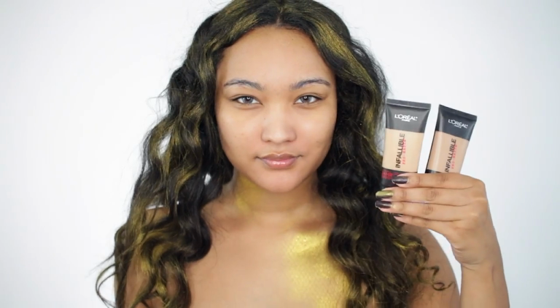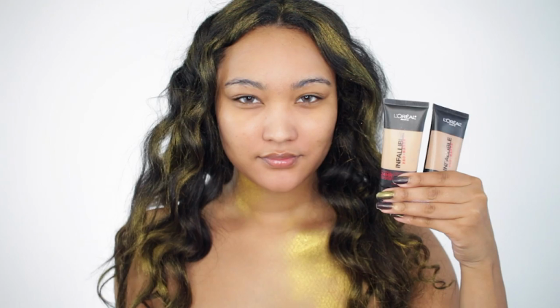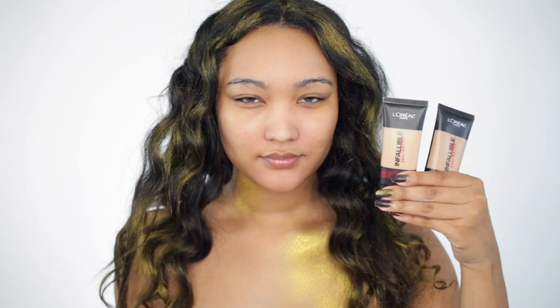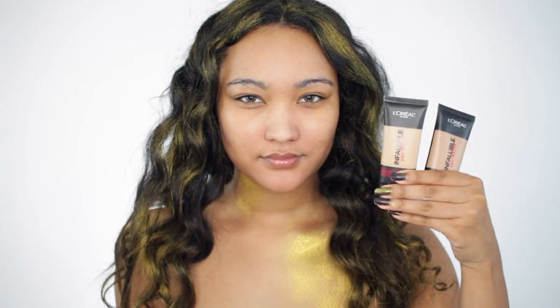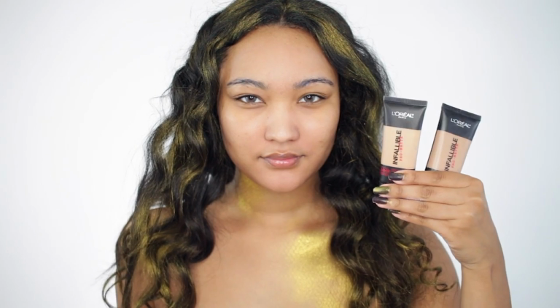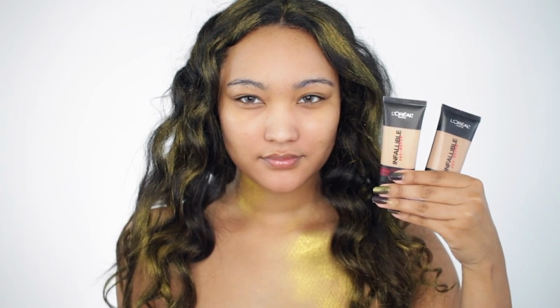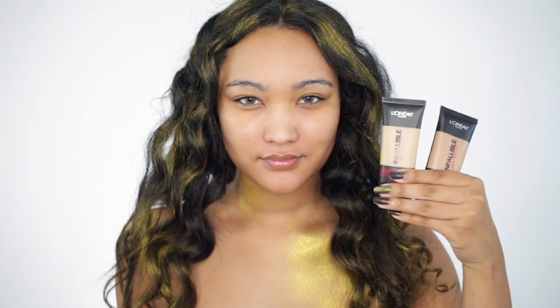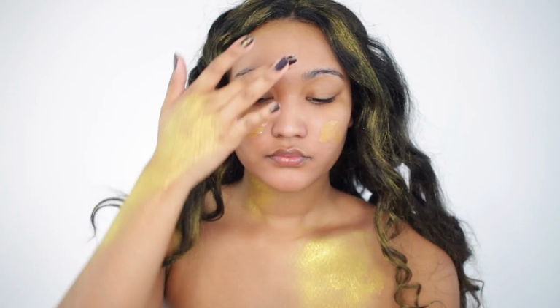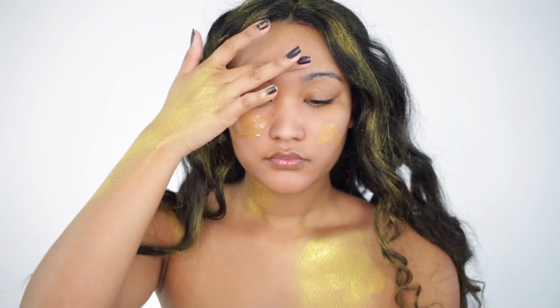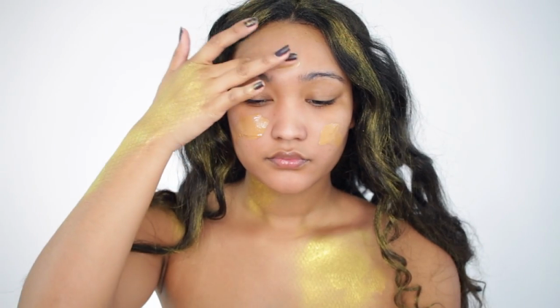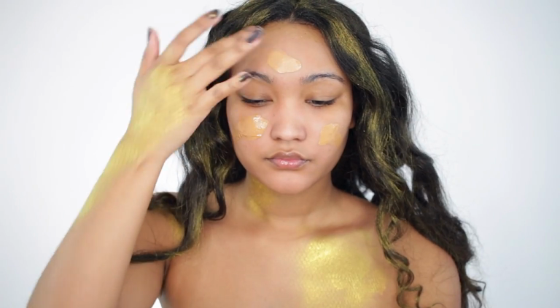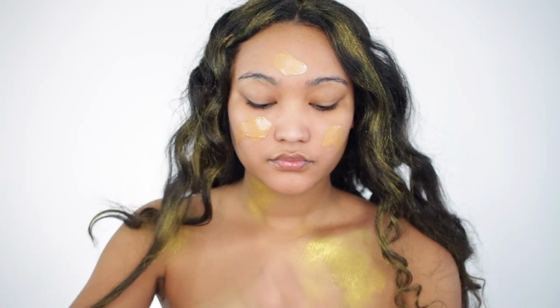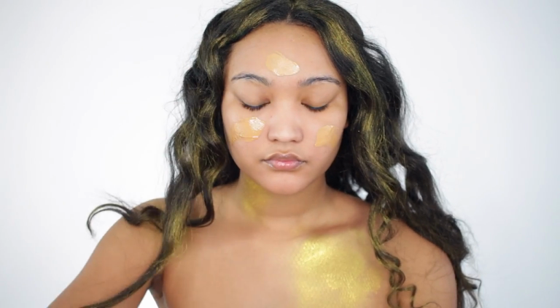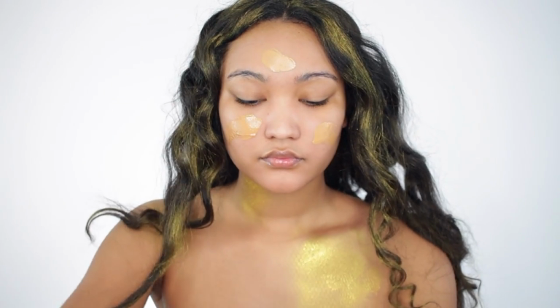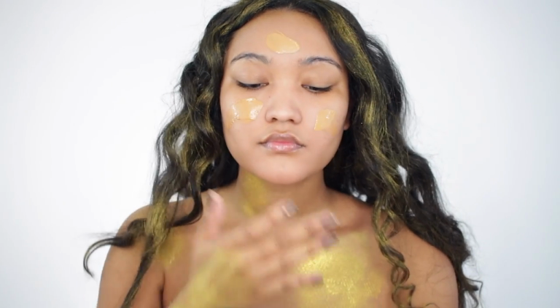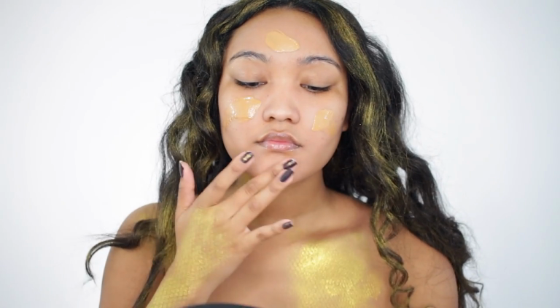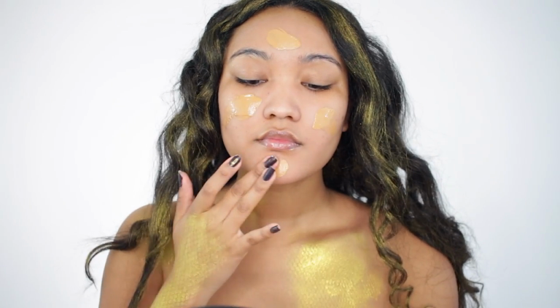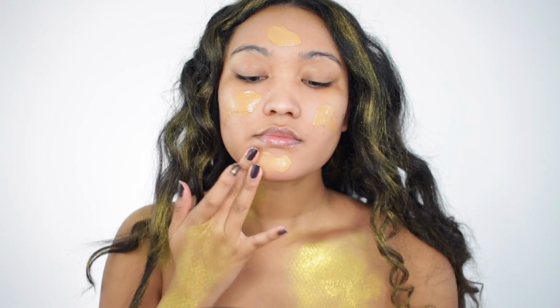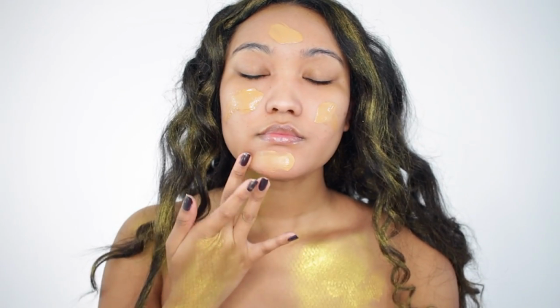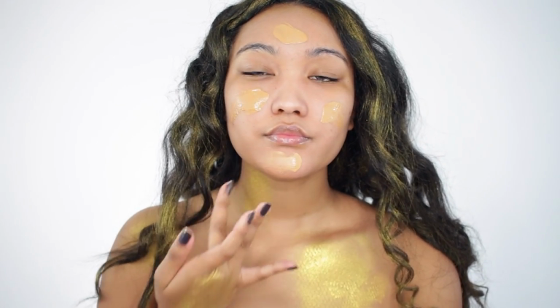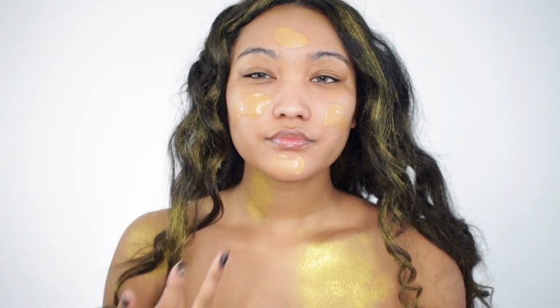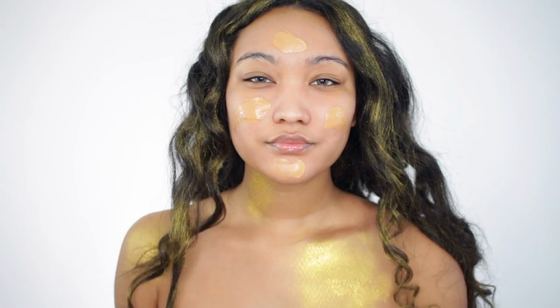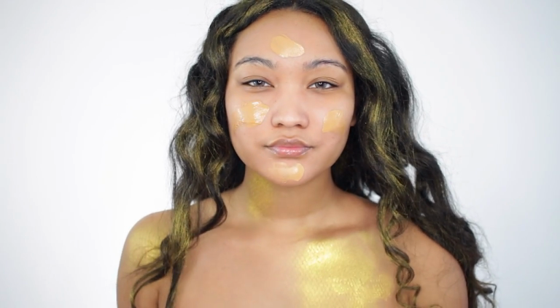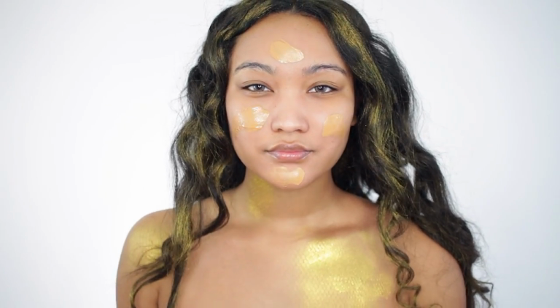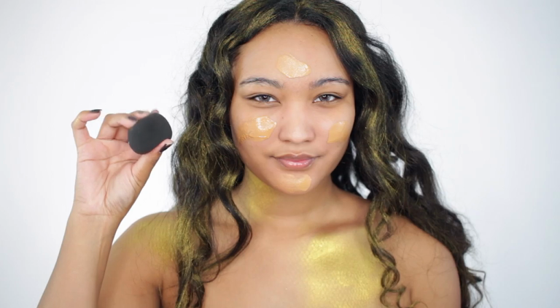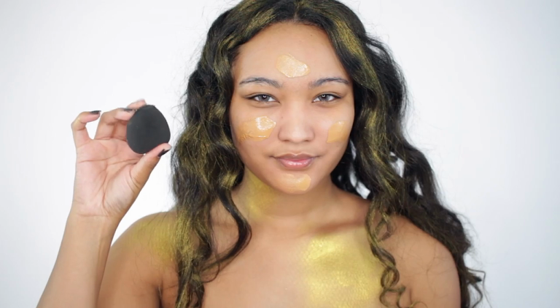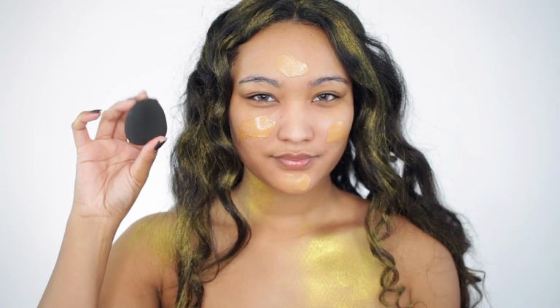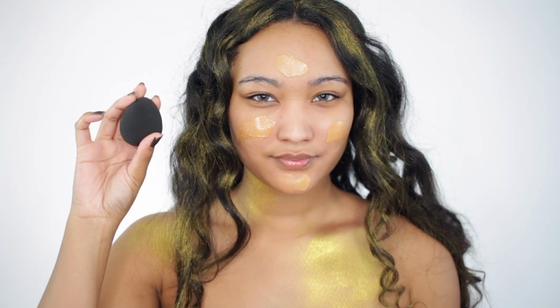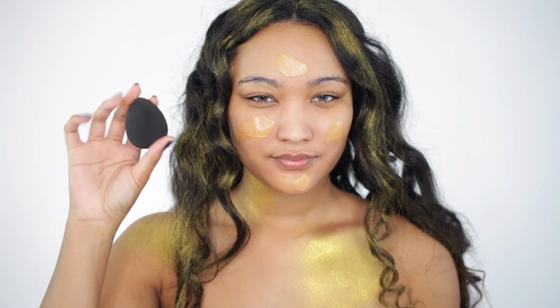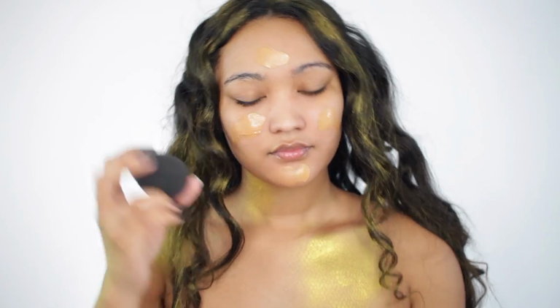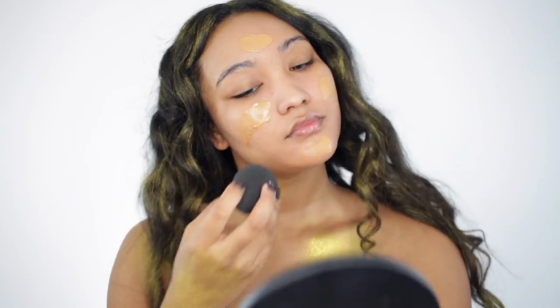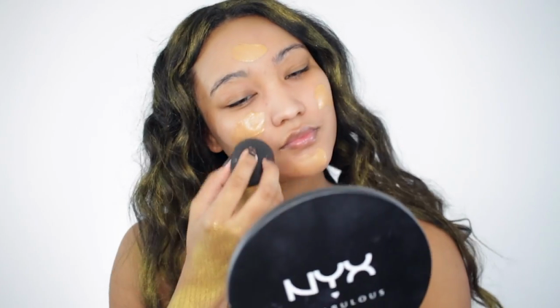I'm going to take two foundations to create my exact shade and I'm going to buff this in with a beauty sponge or beauty blender.